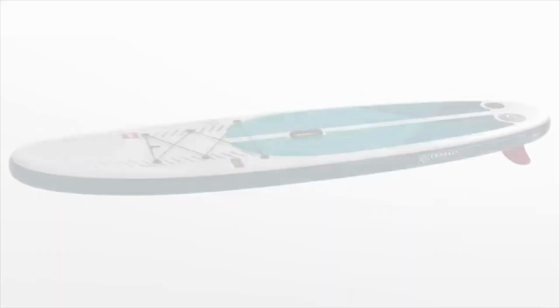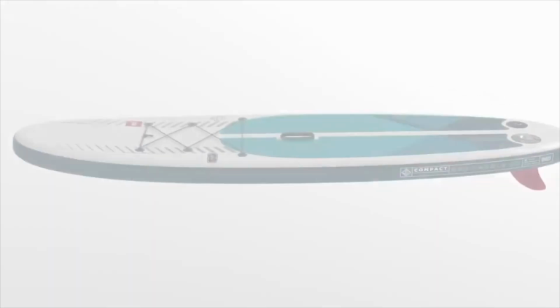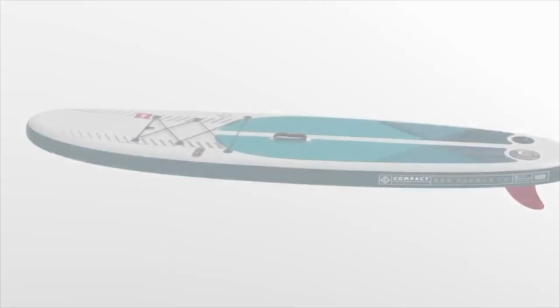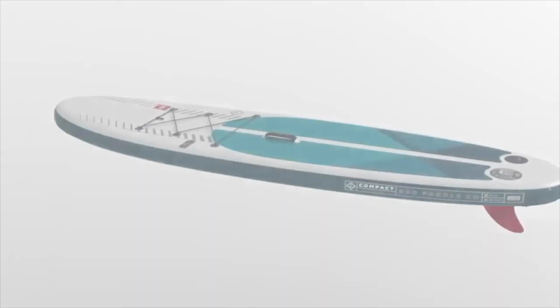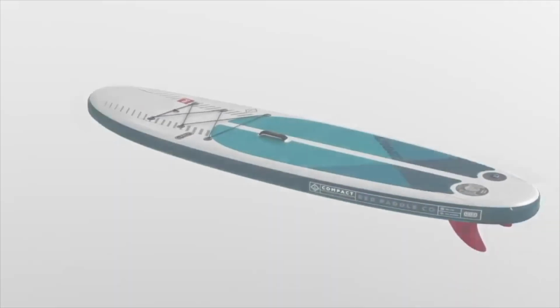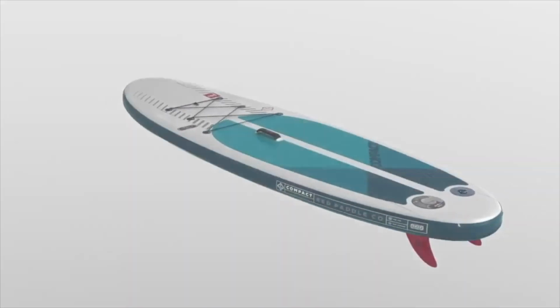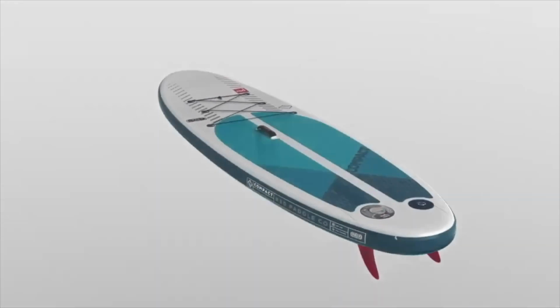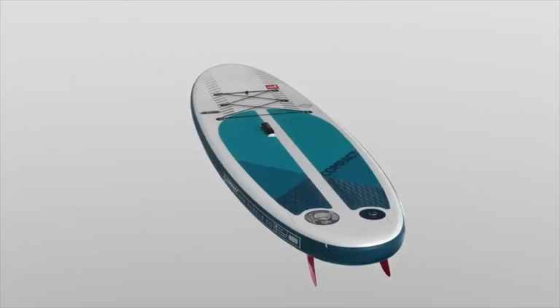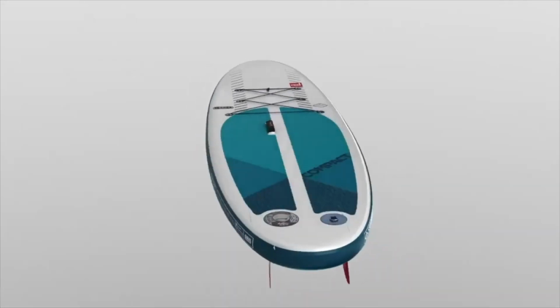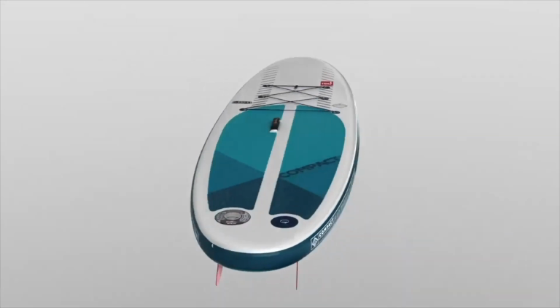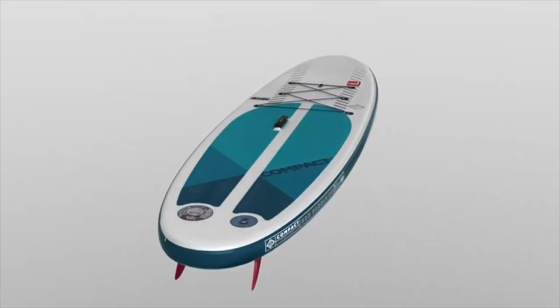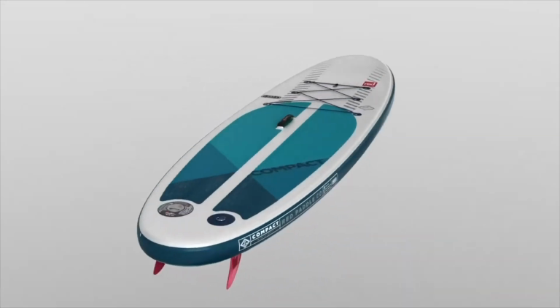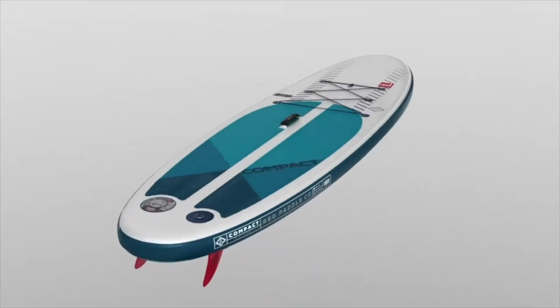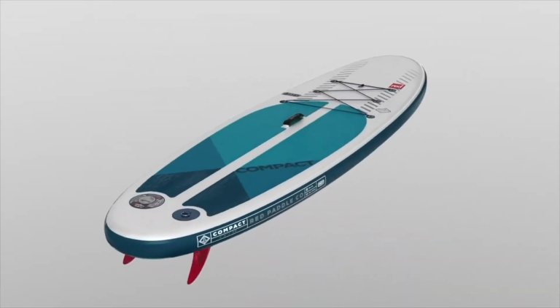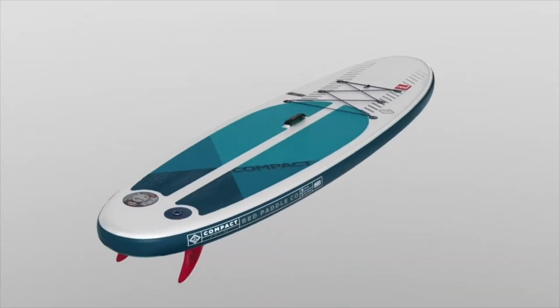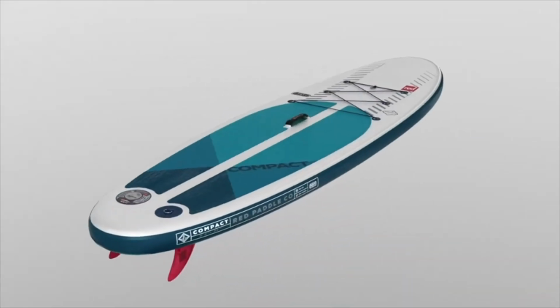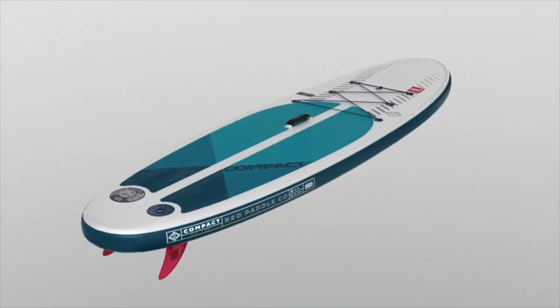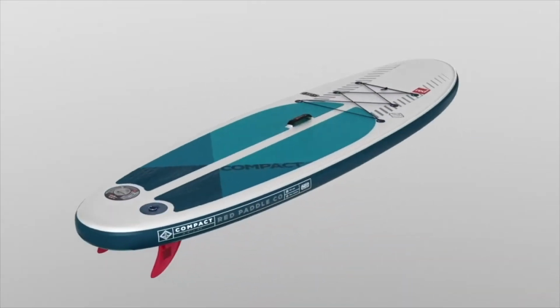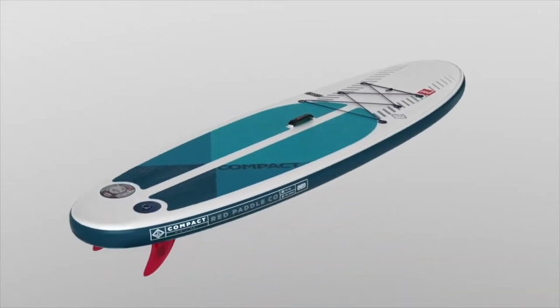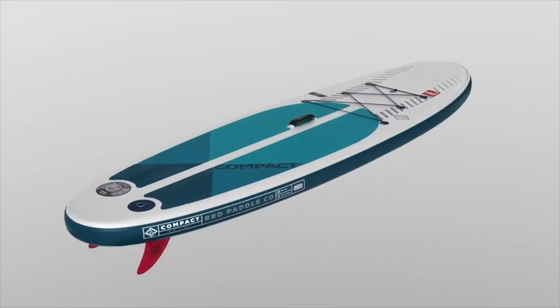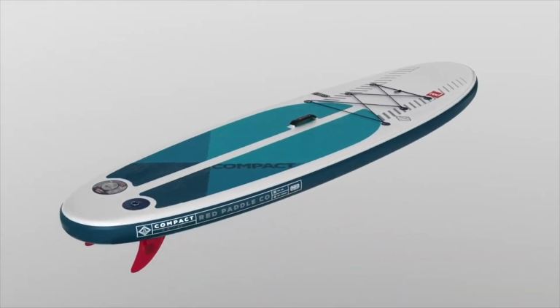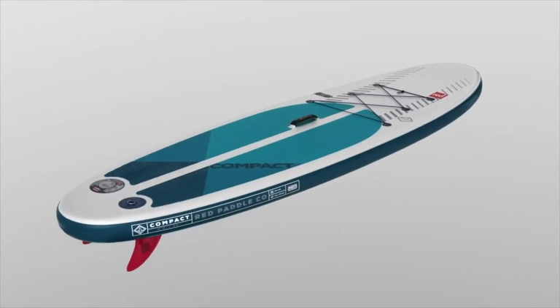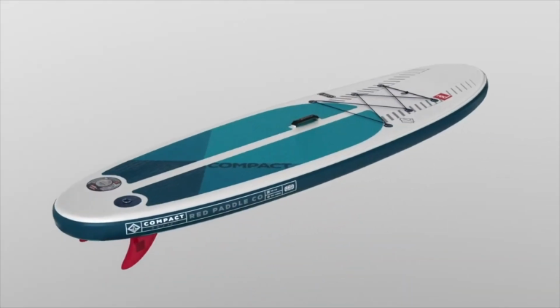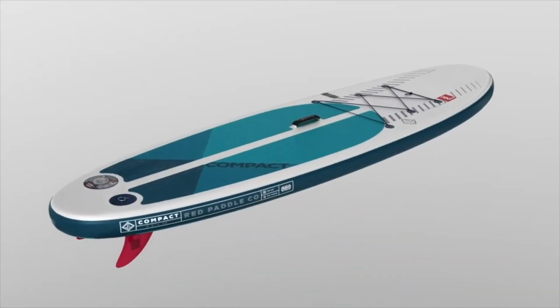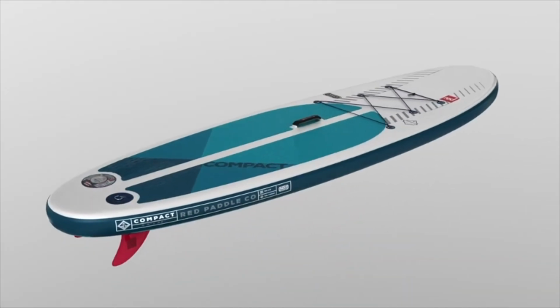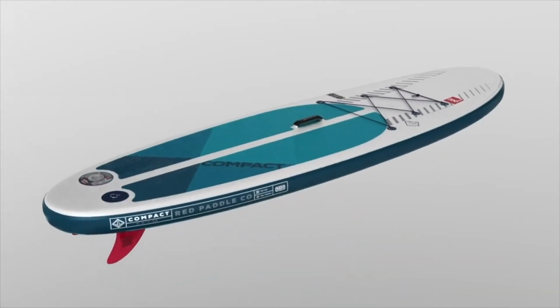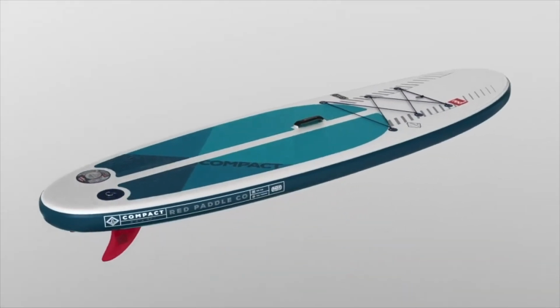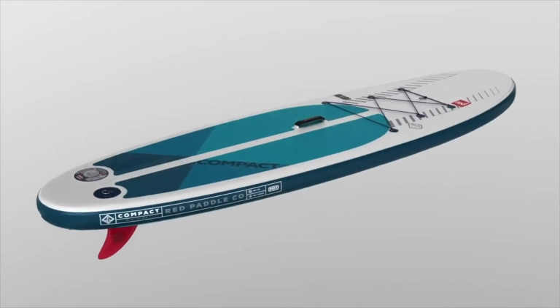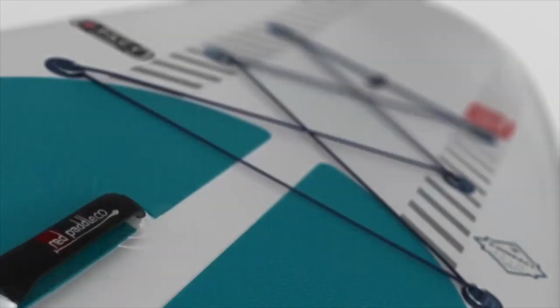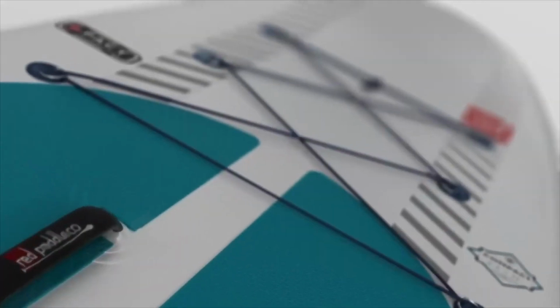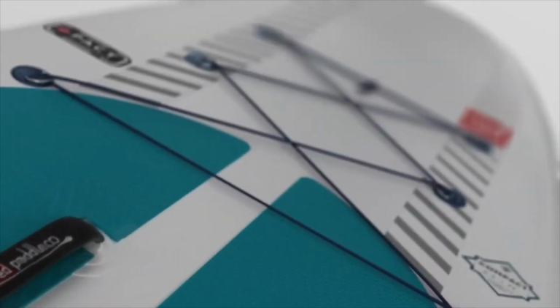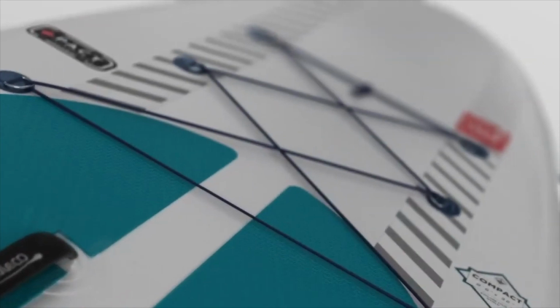There is a living hinge down the middle of the board which allows you to fold and pack it down super small.